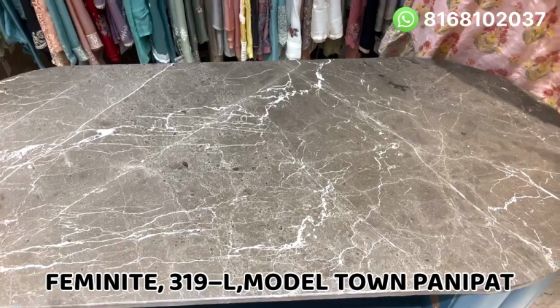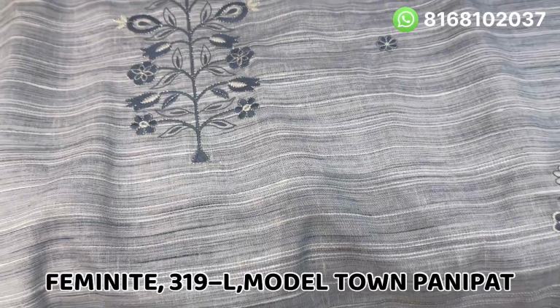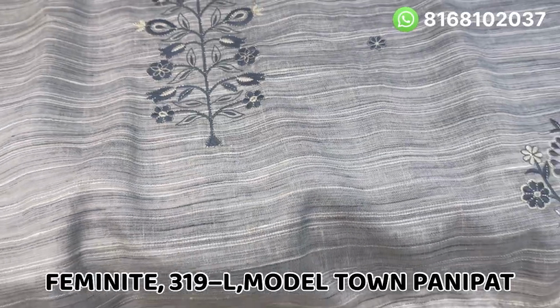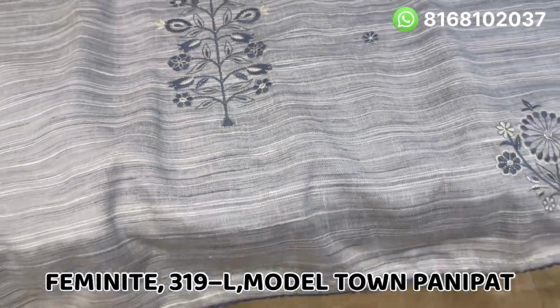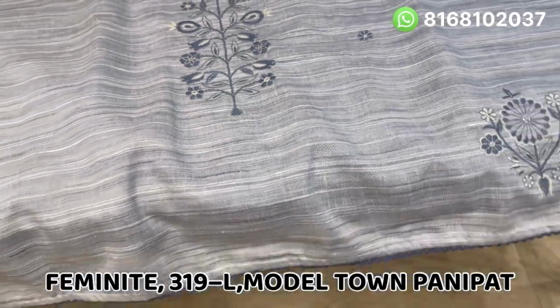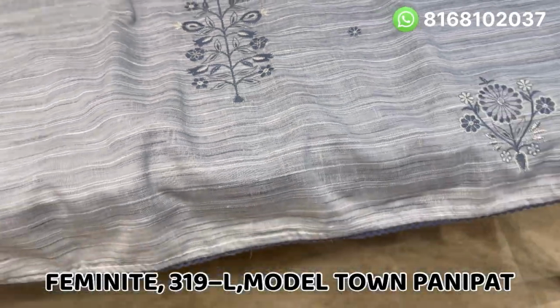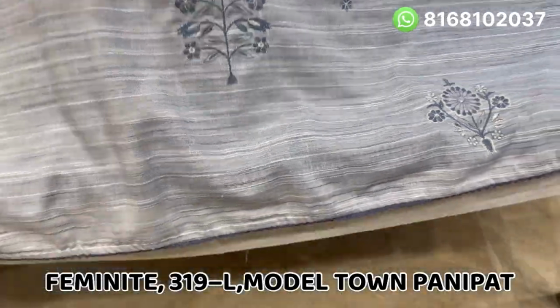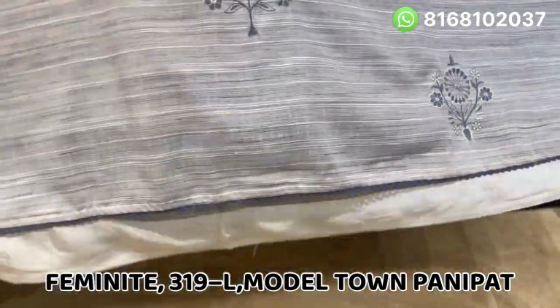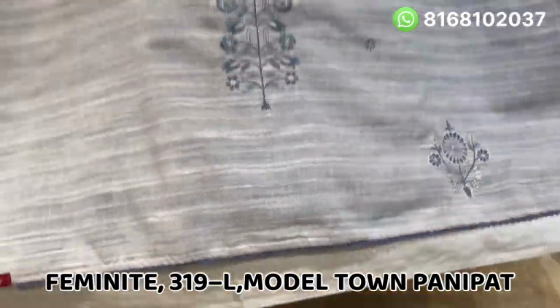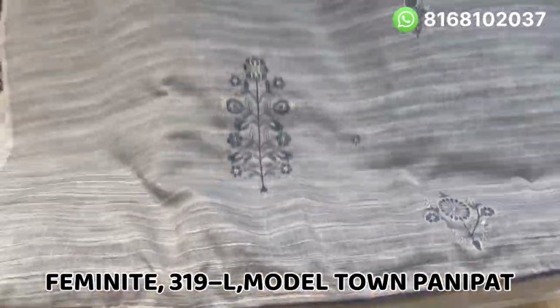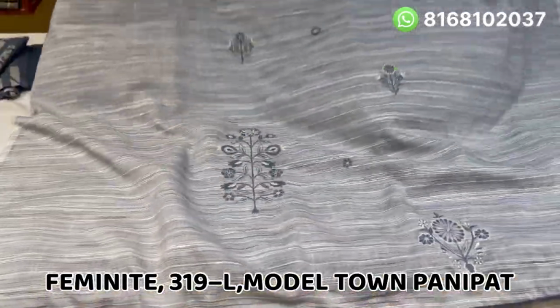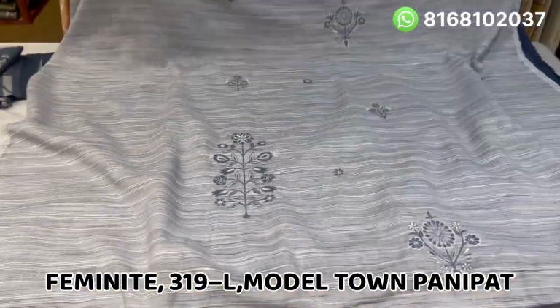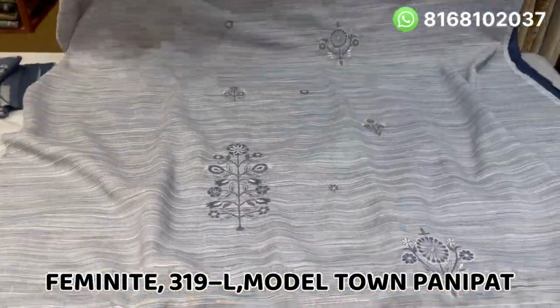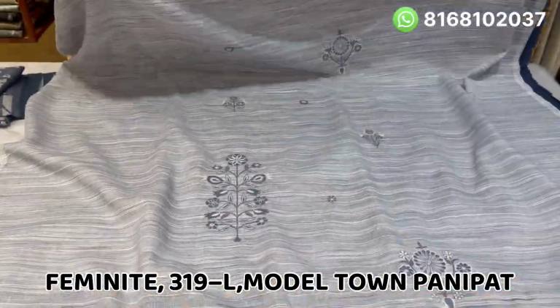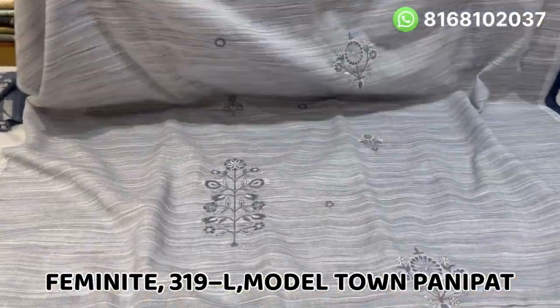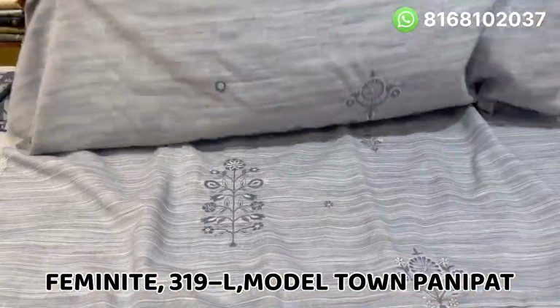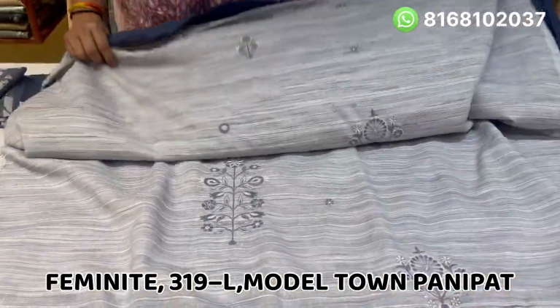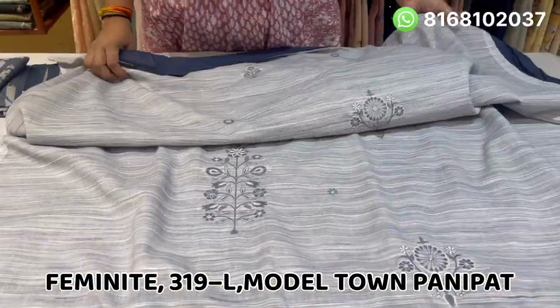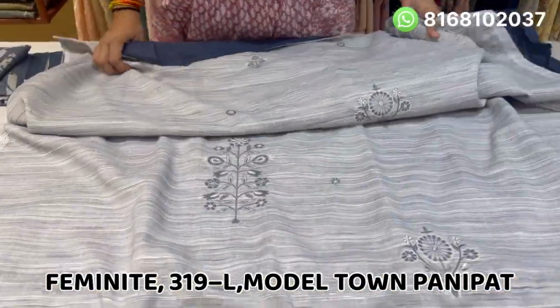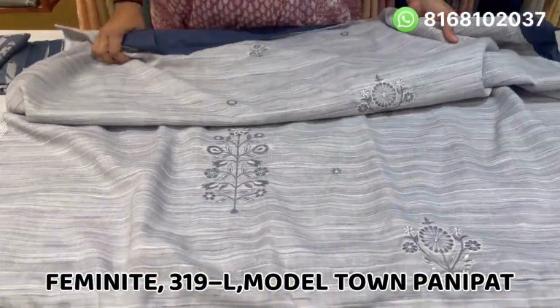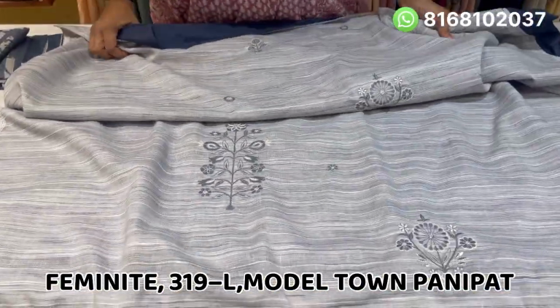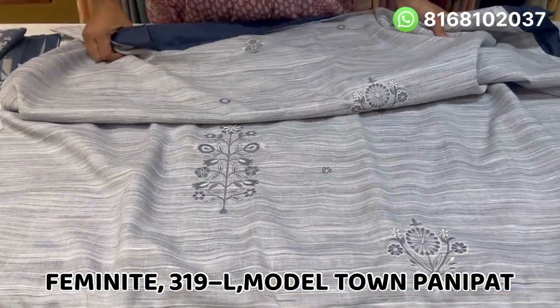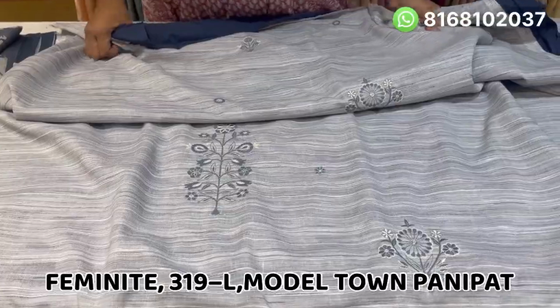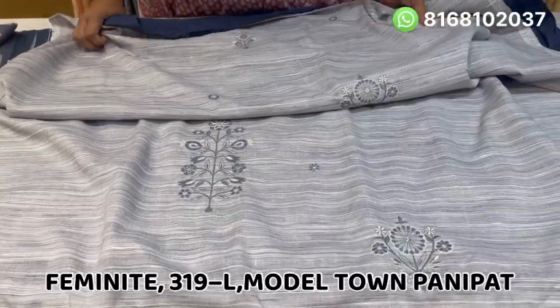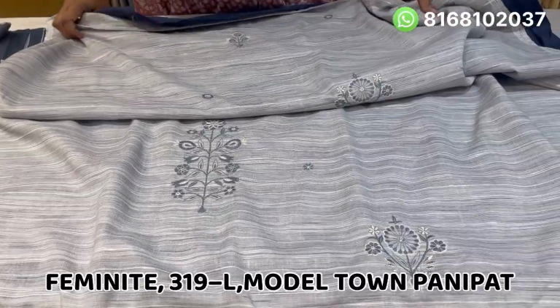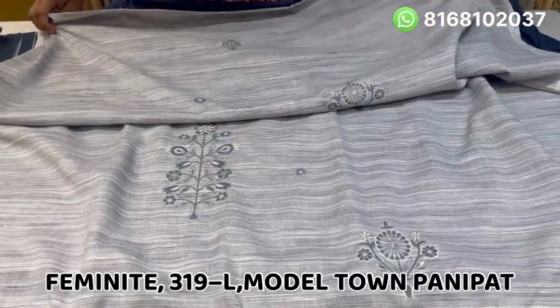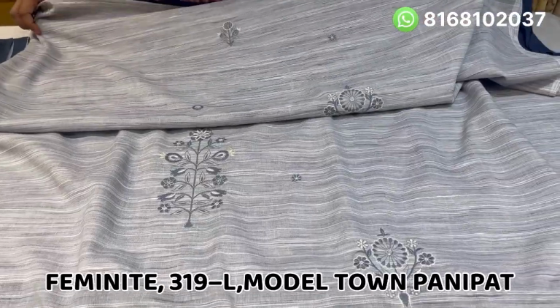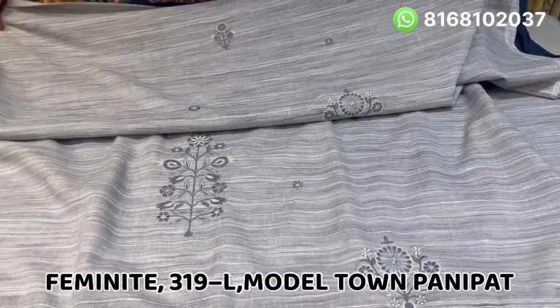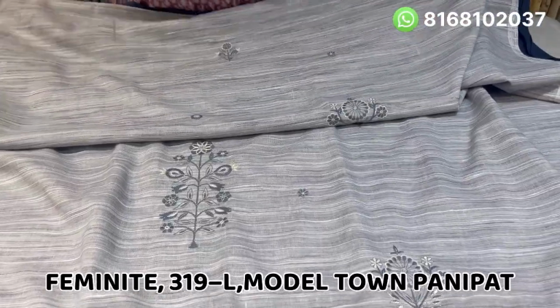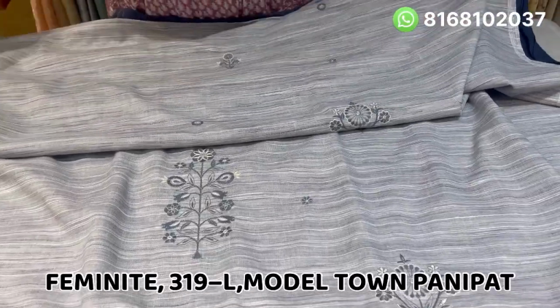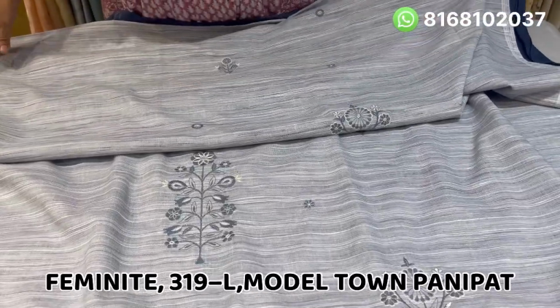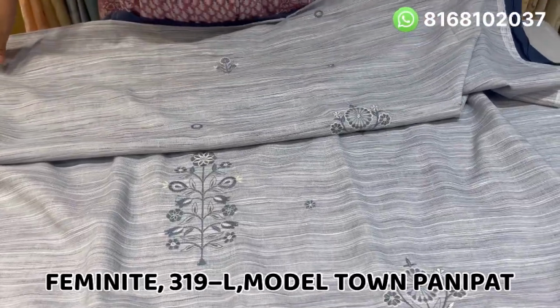Hello everyone, welcome to our YouTube channel. Today we are taking cotton and linen.